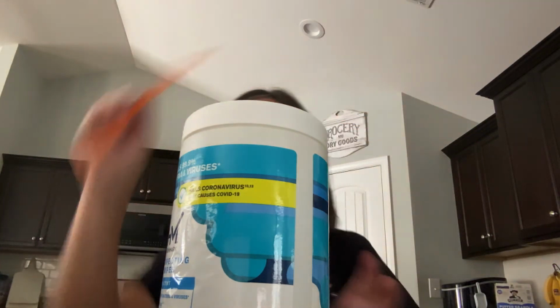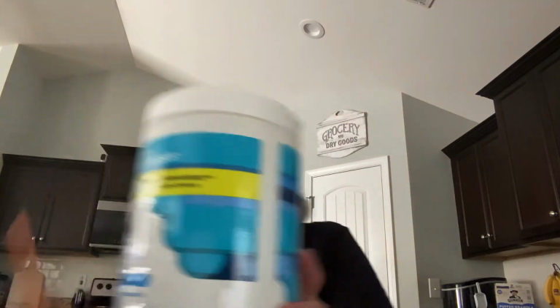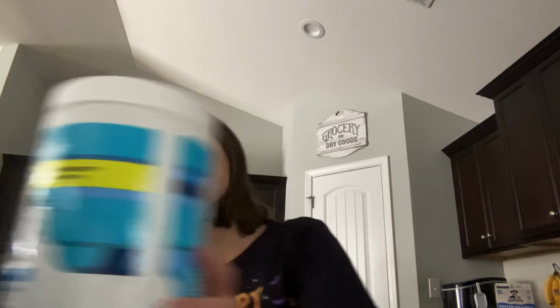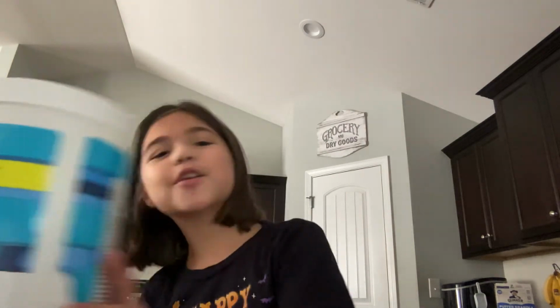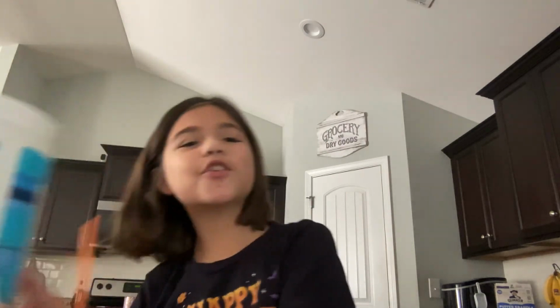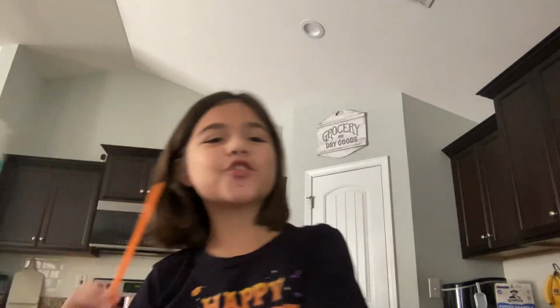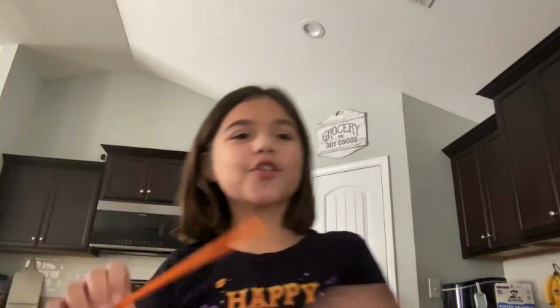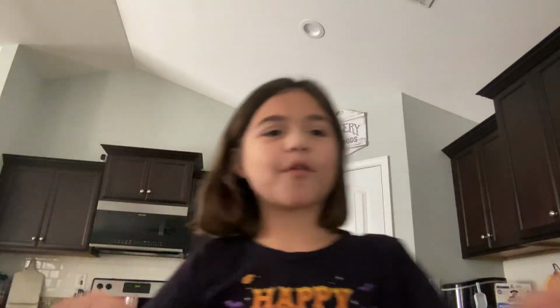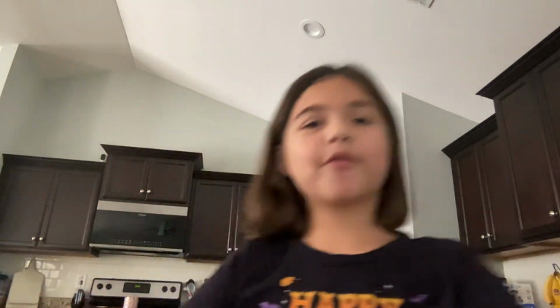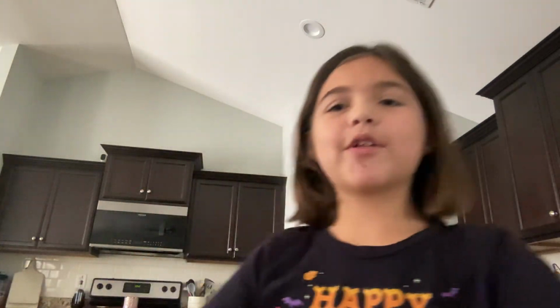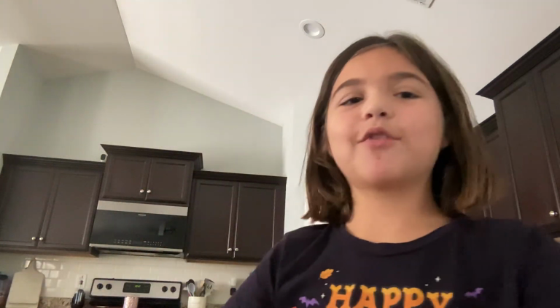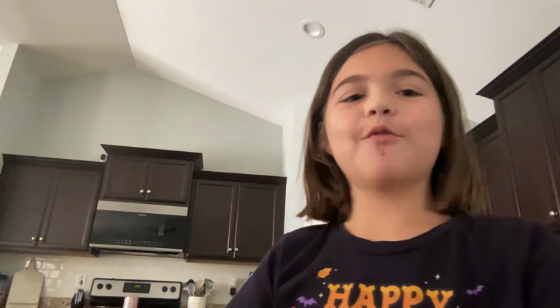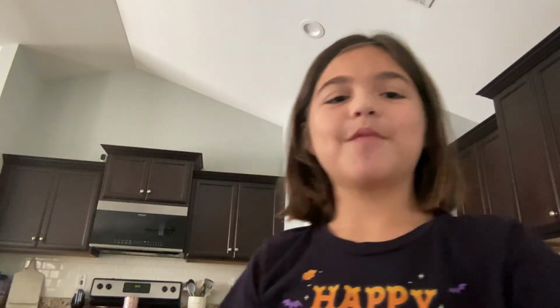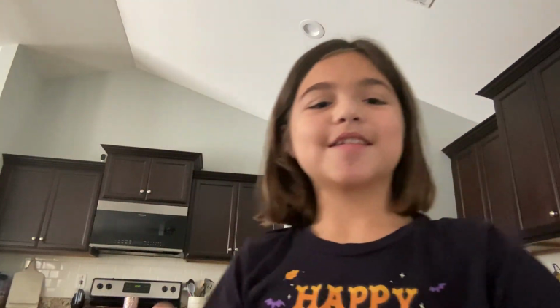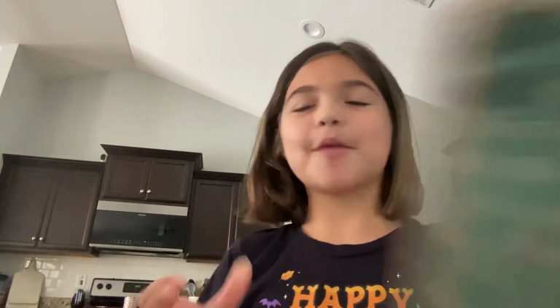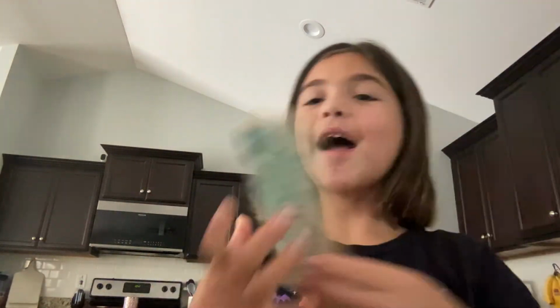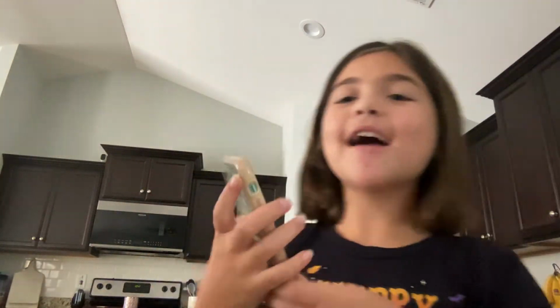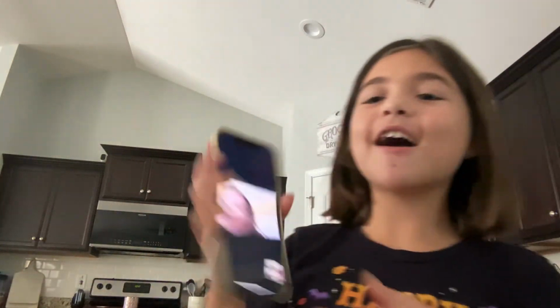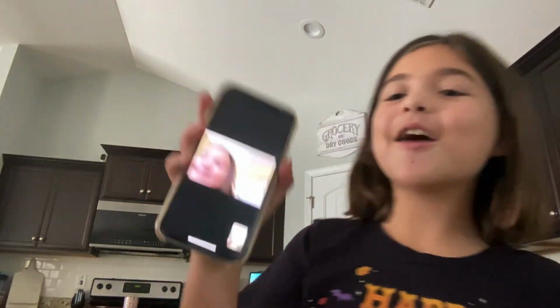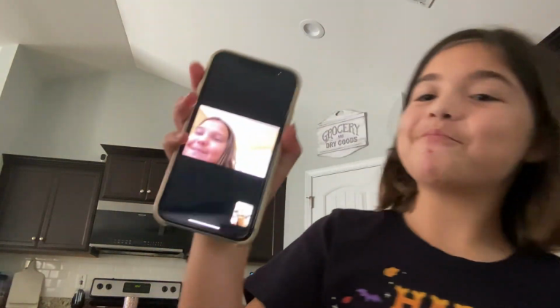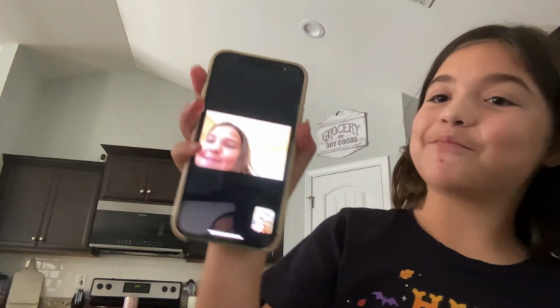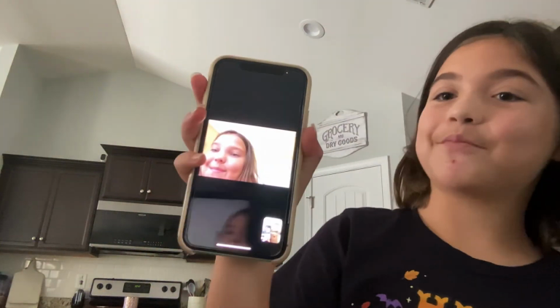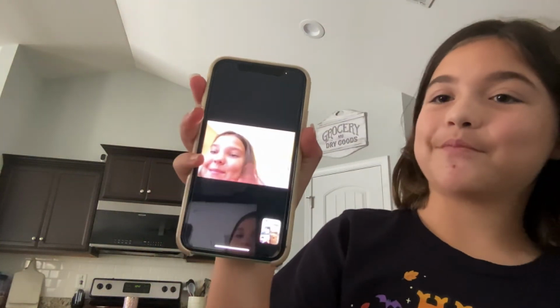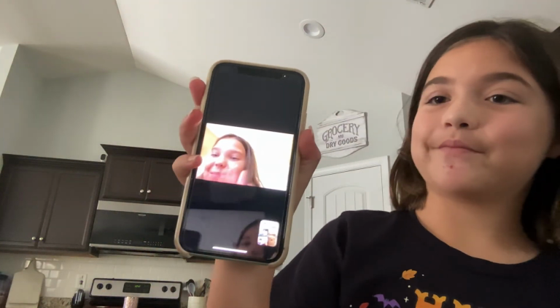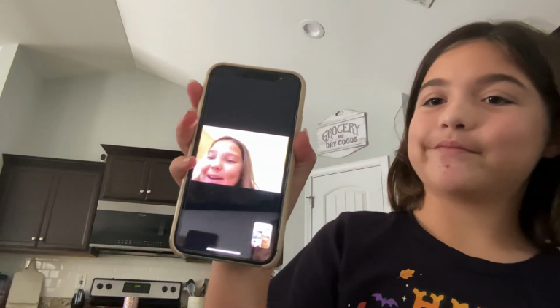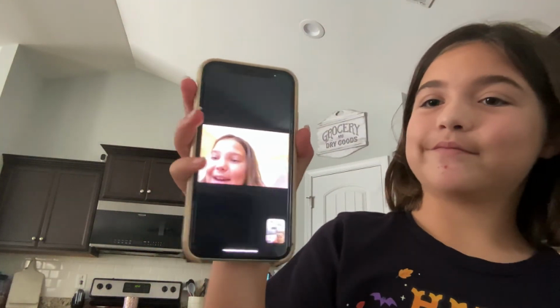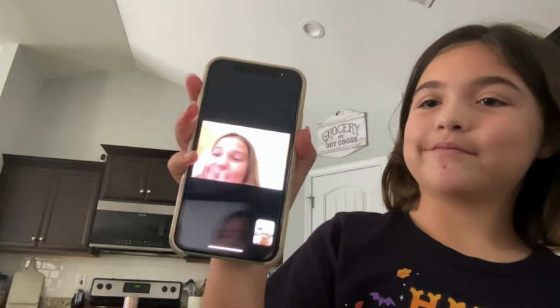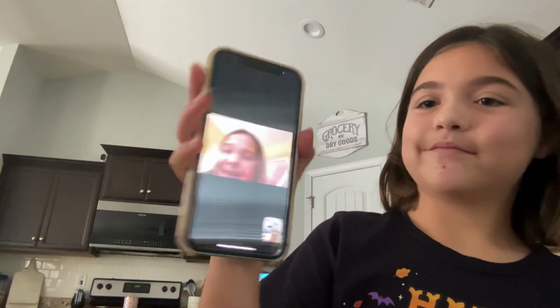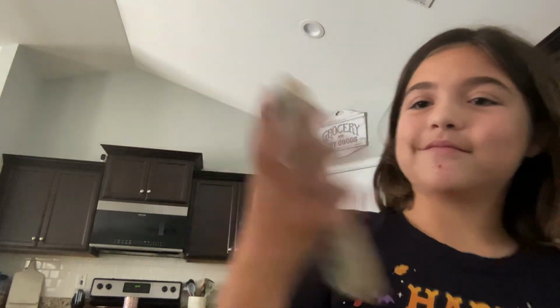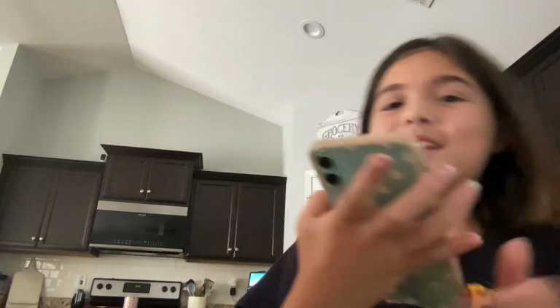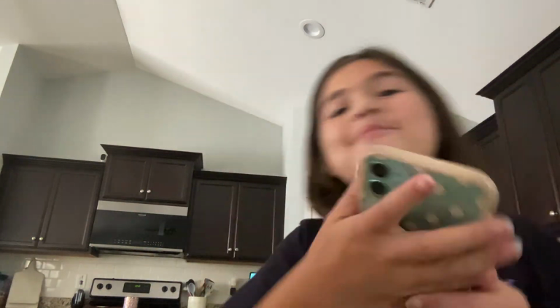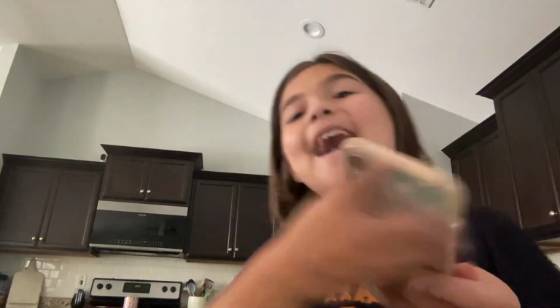We just wanted to show you something really cool. Say bye, Ella! Bye! Bye!